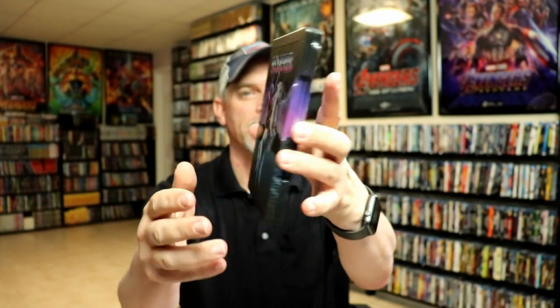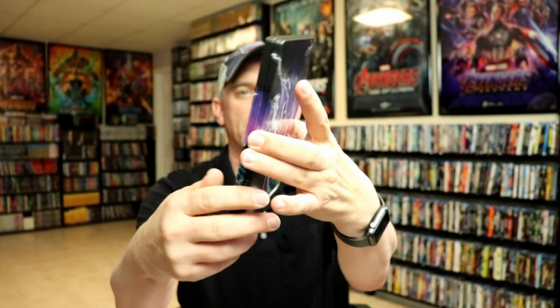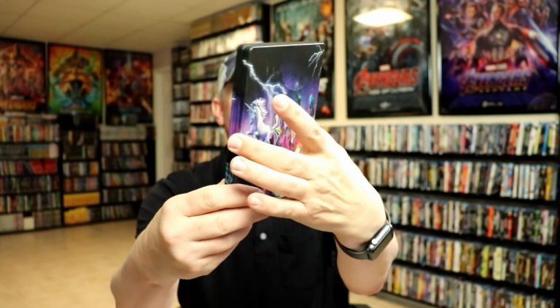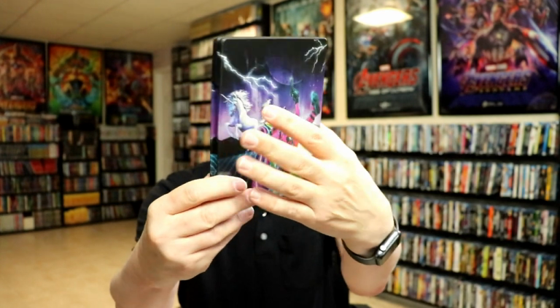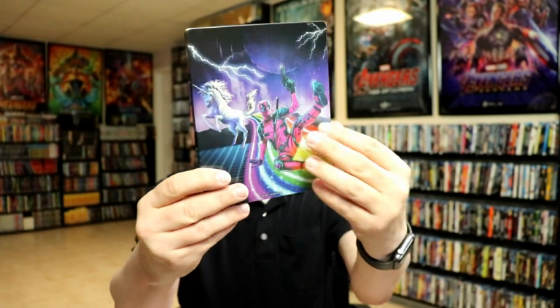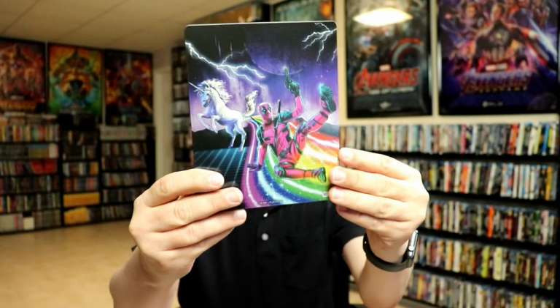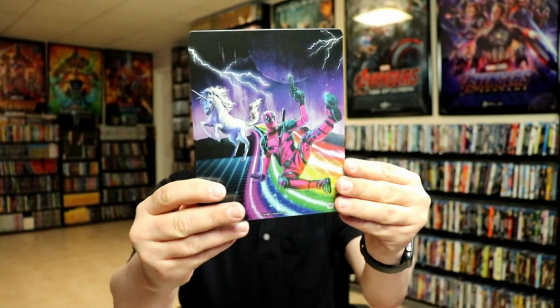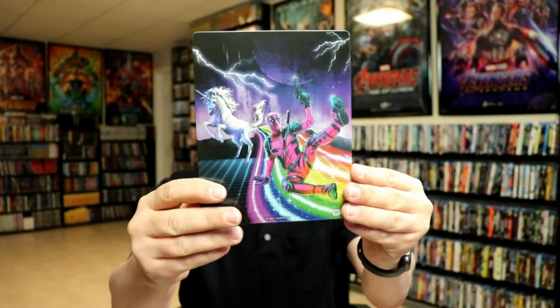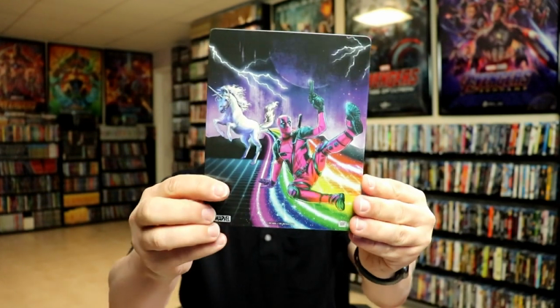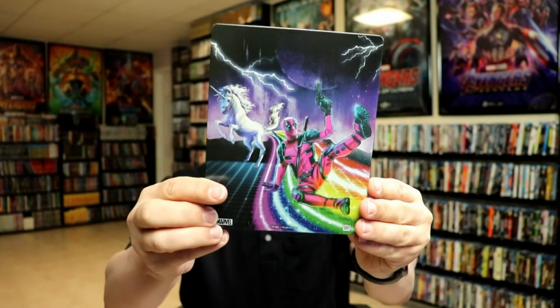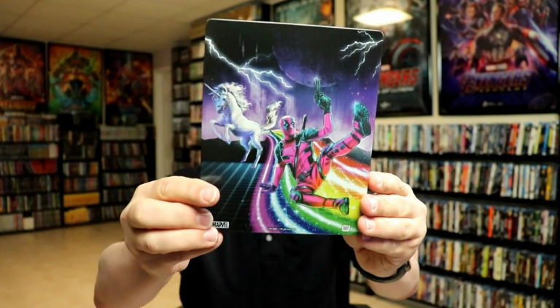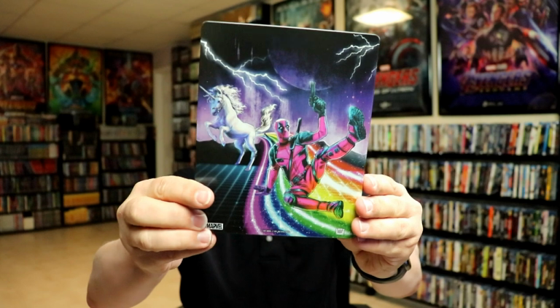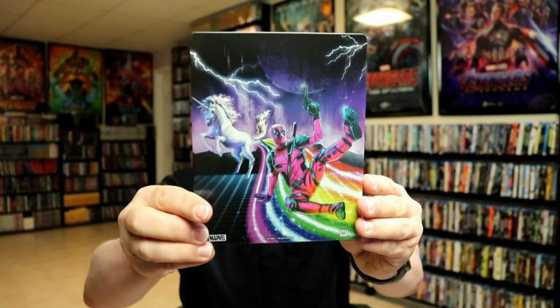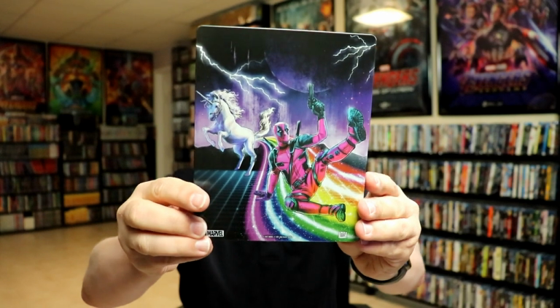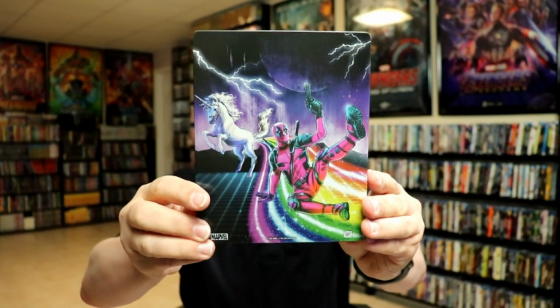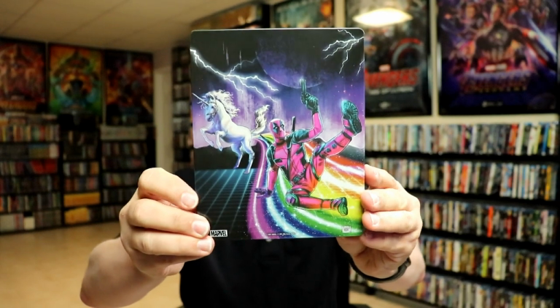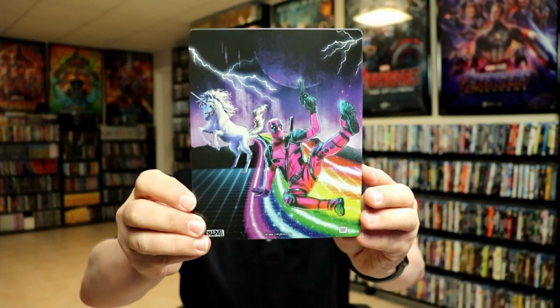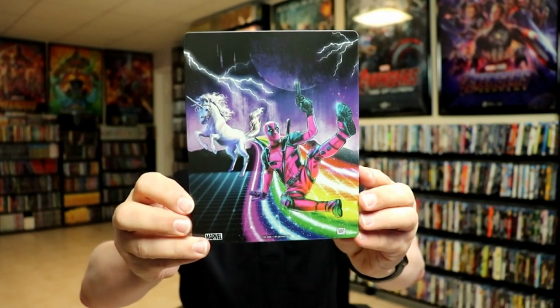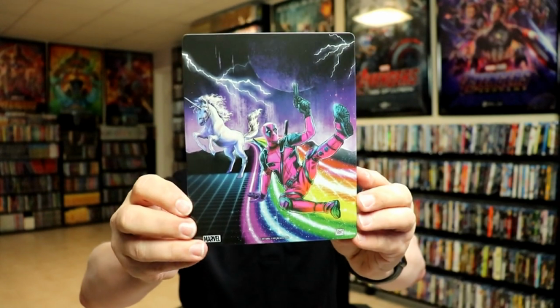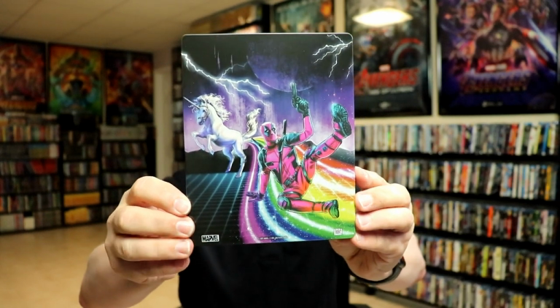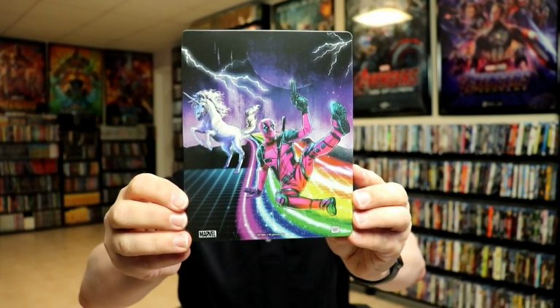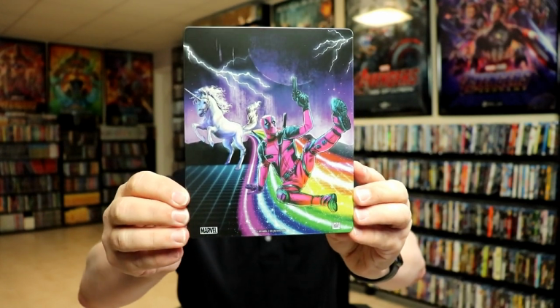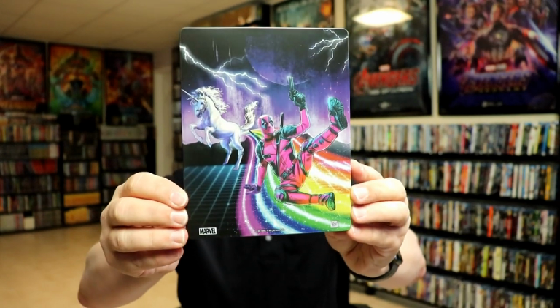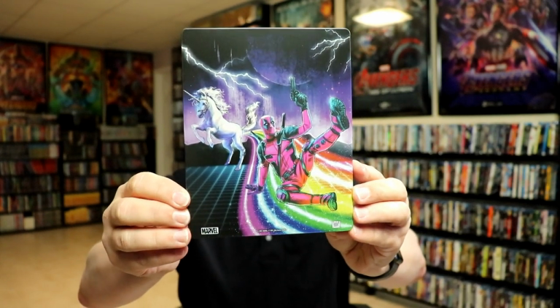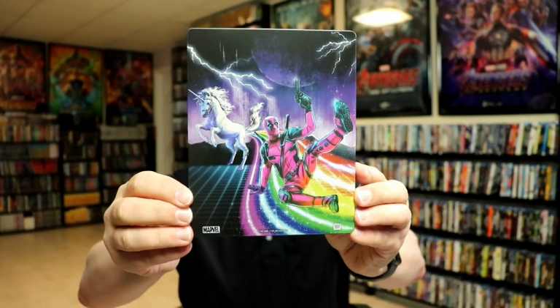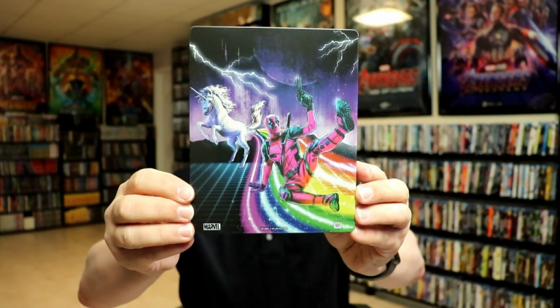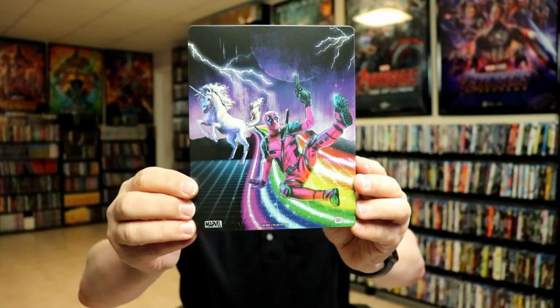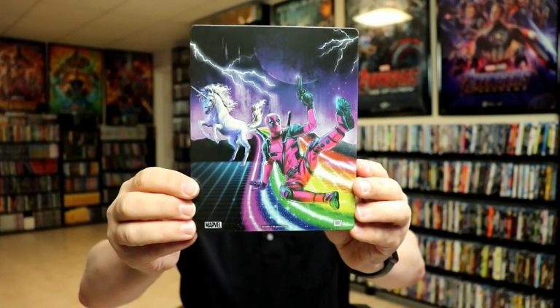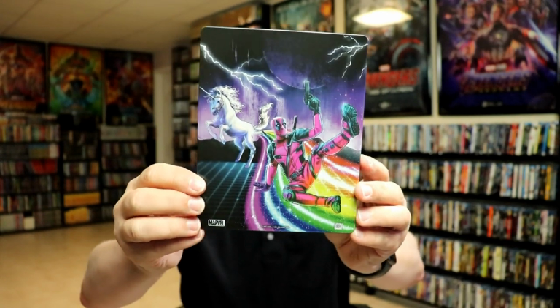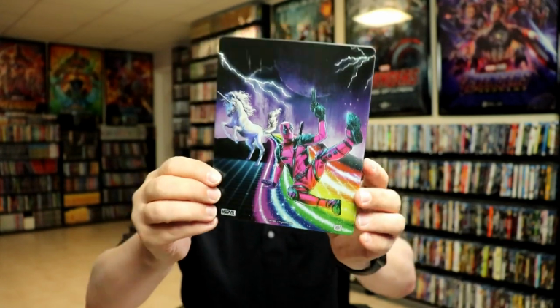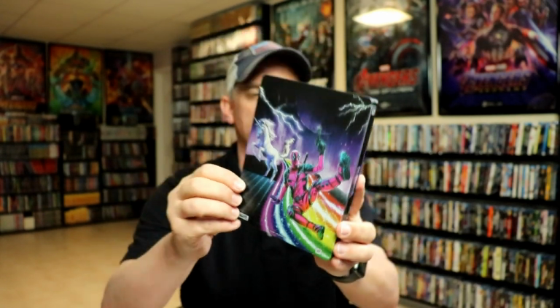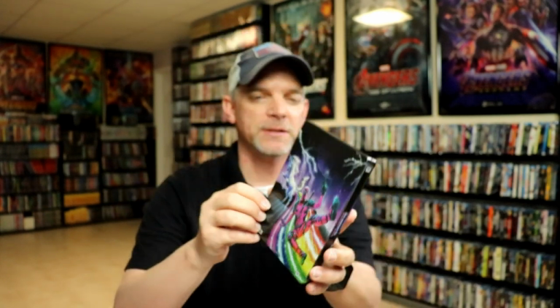And here's the back, which is just amazing. I really like the way that that looks.